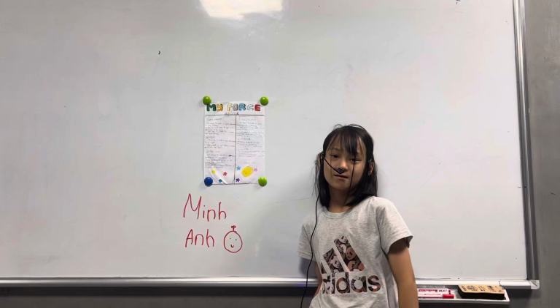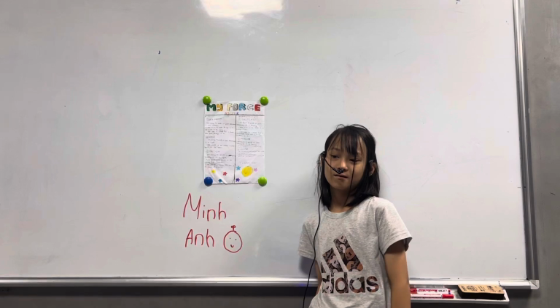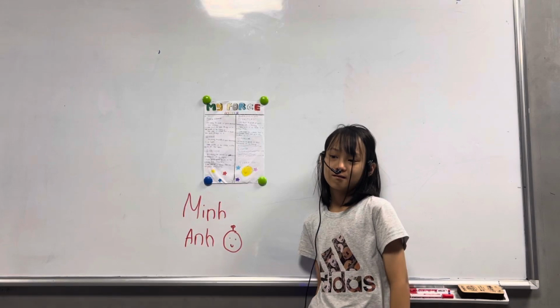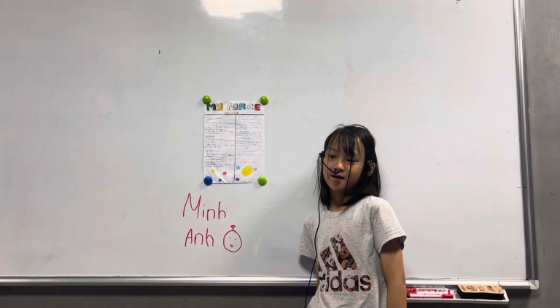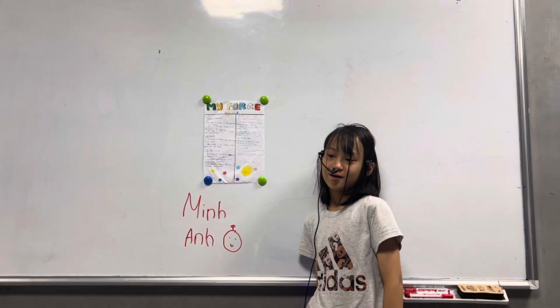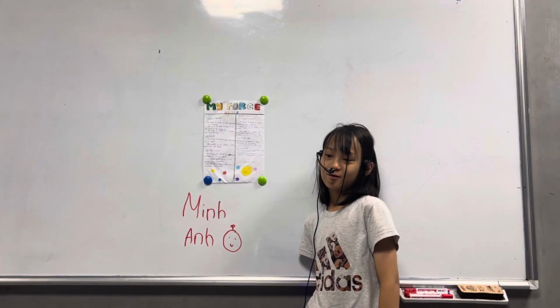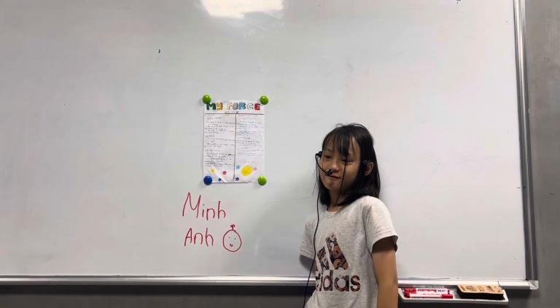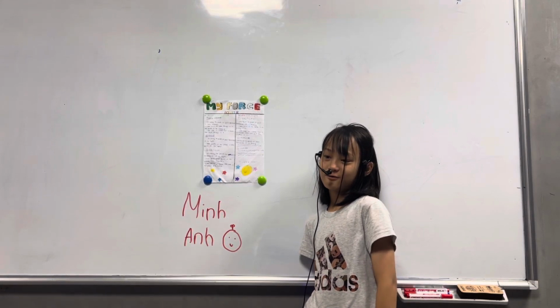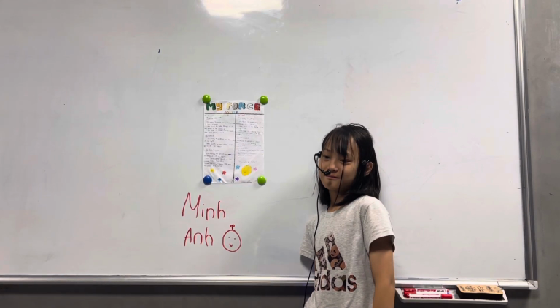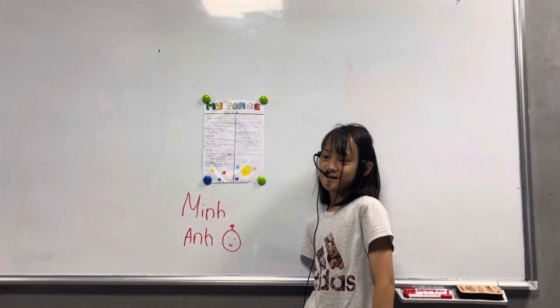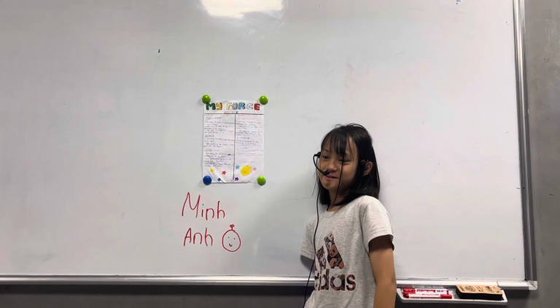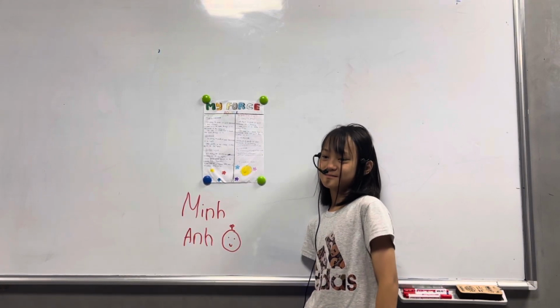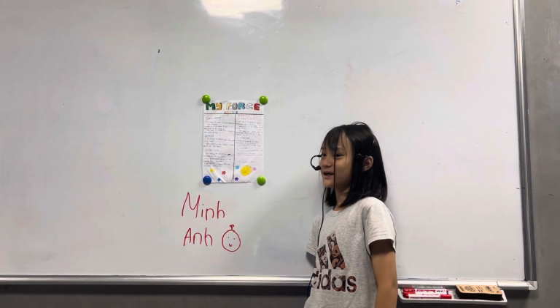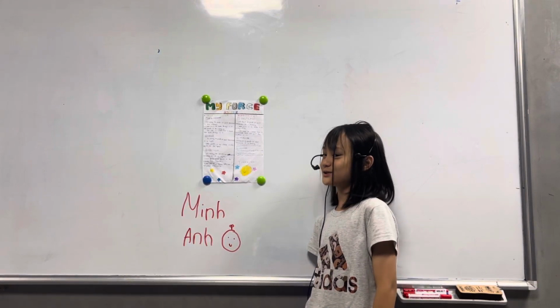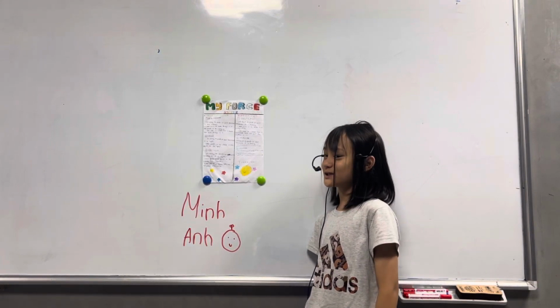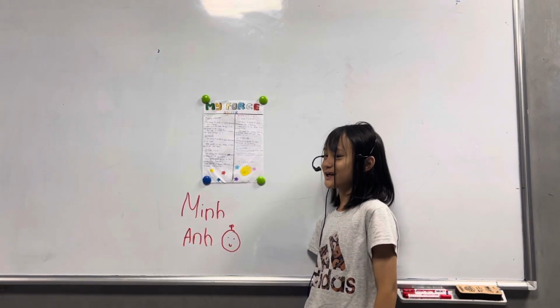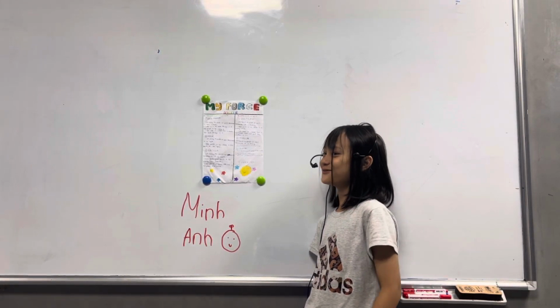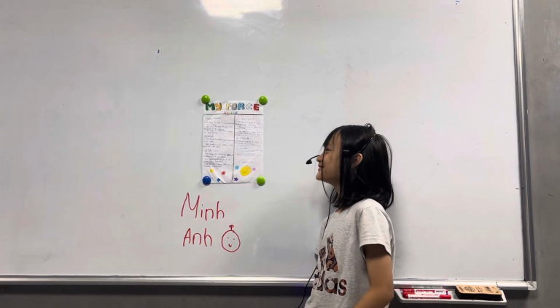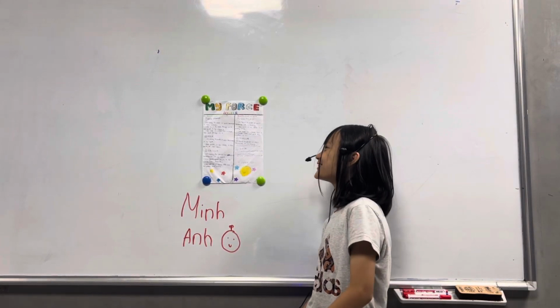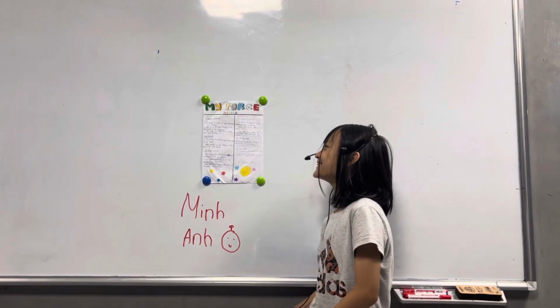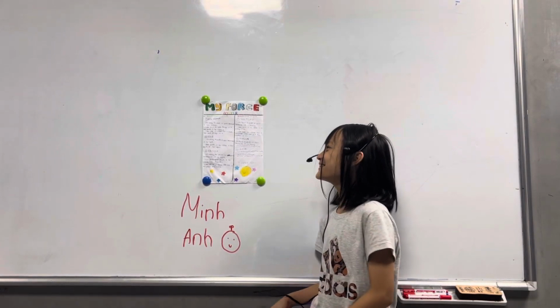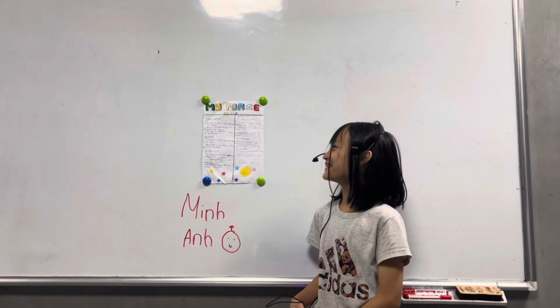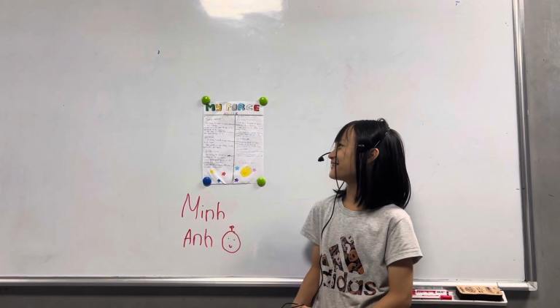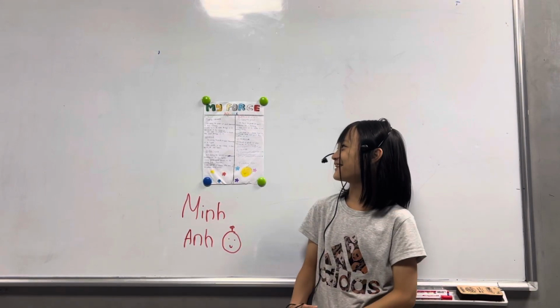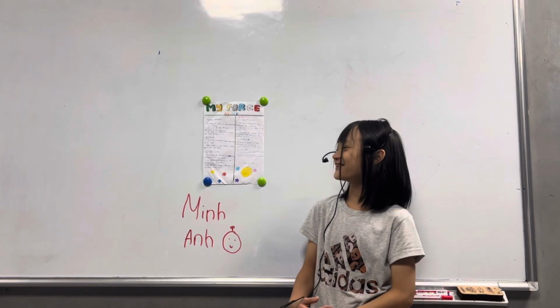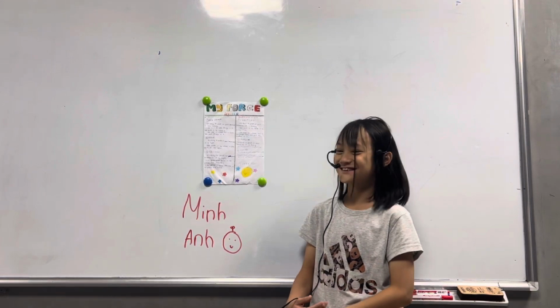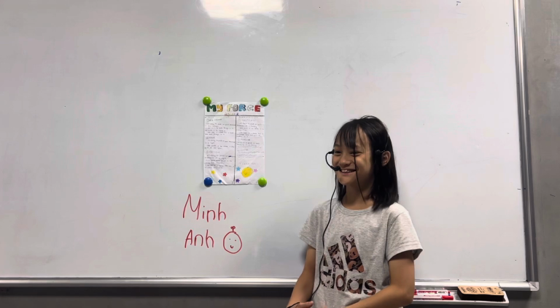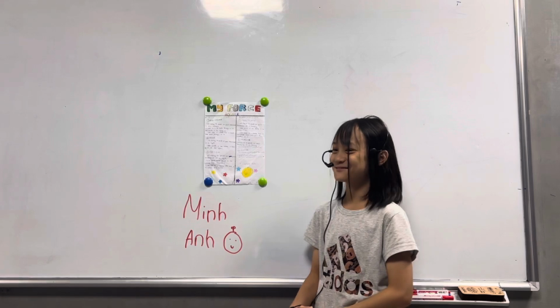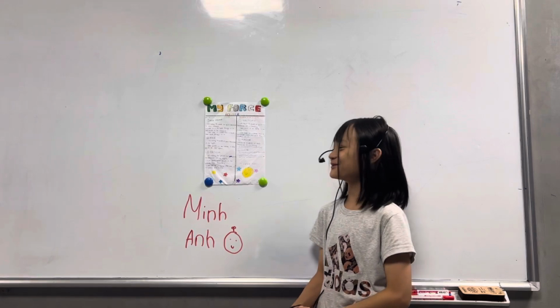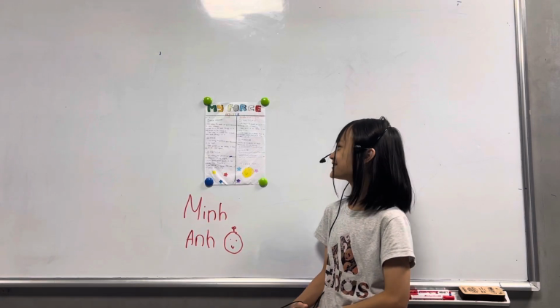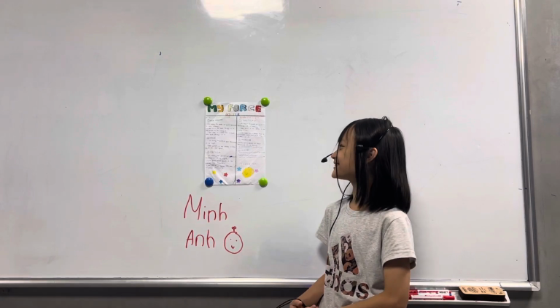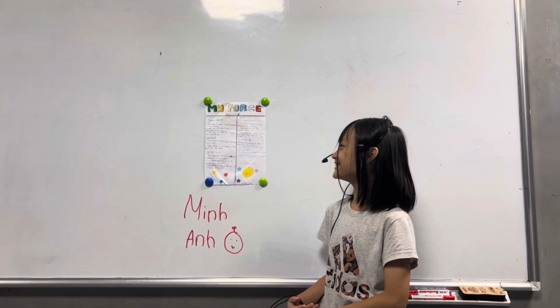Hello everyone, my name is Nia and today I'm going to talk about how to put stuff.